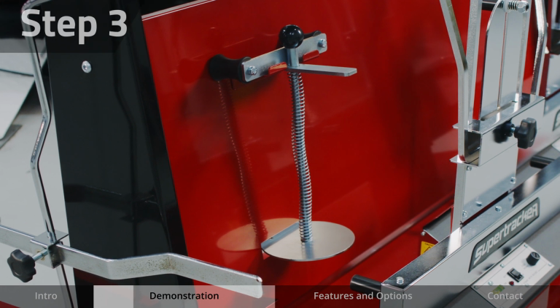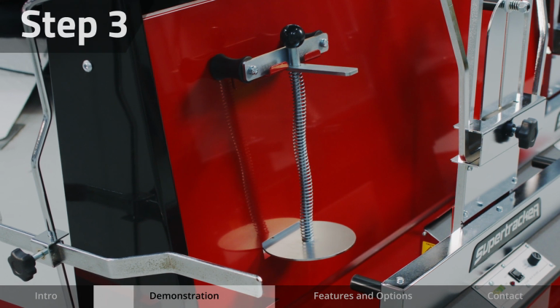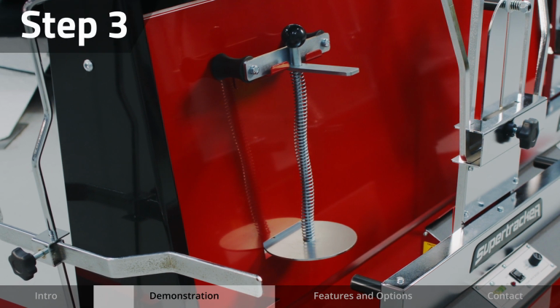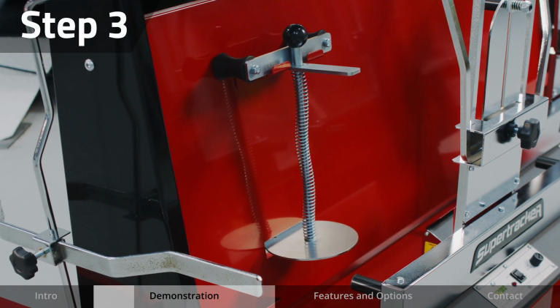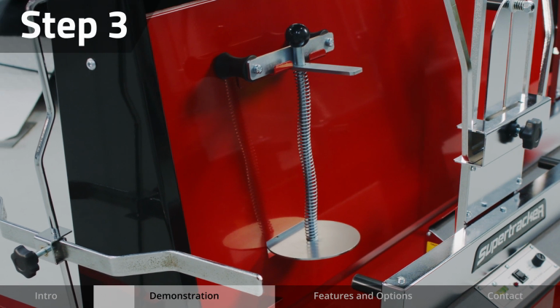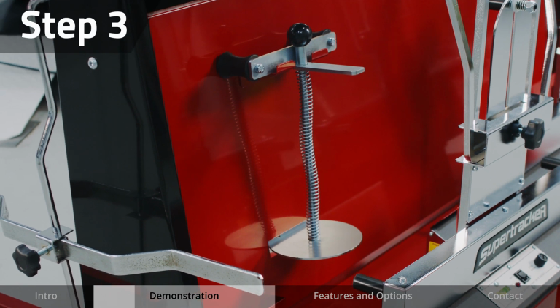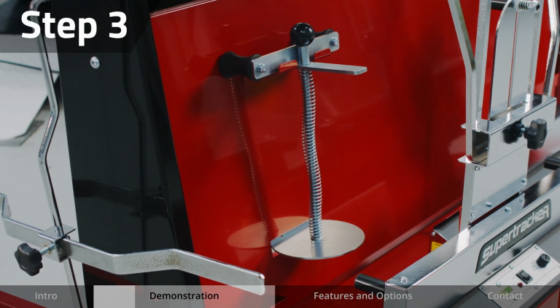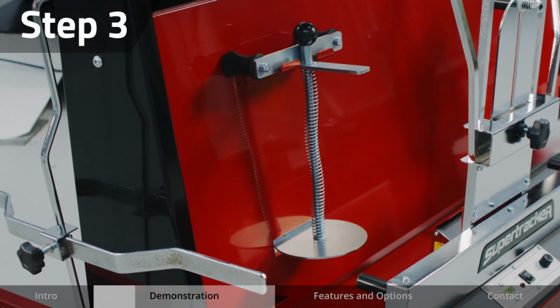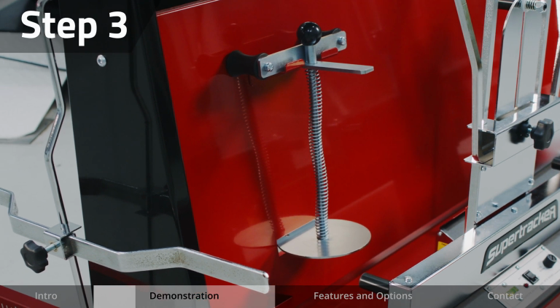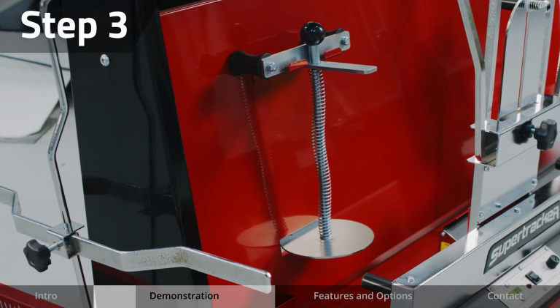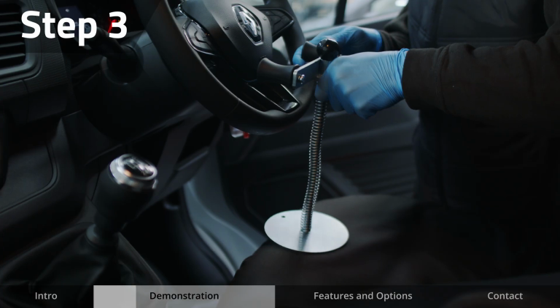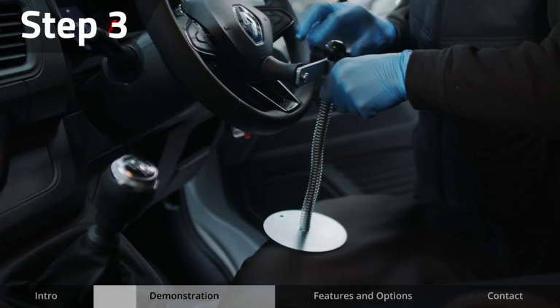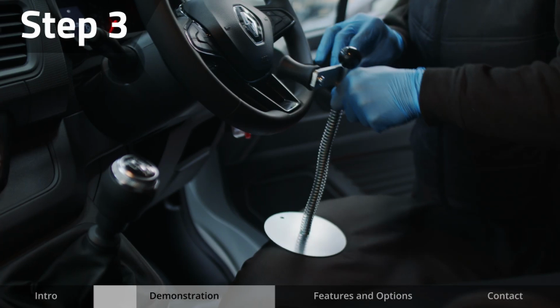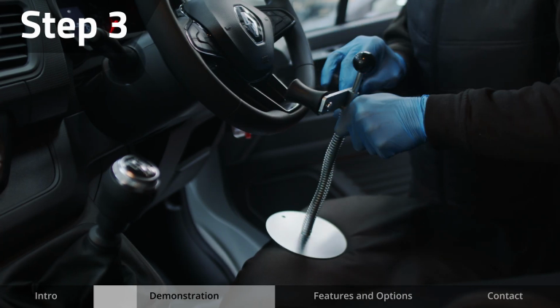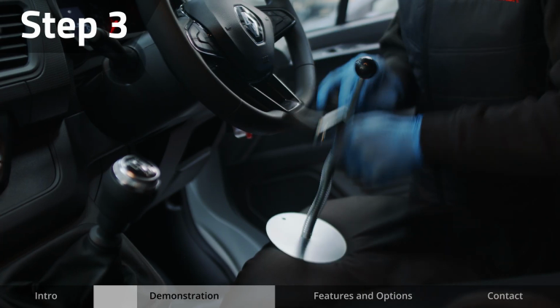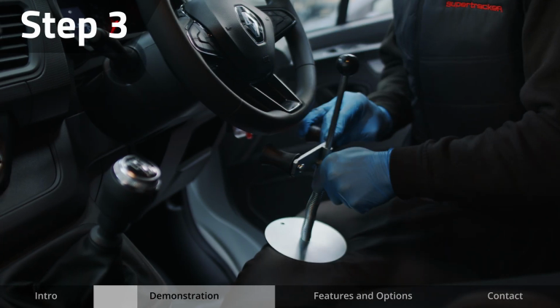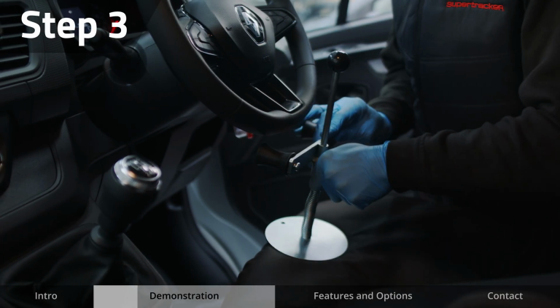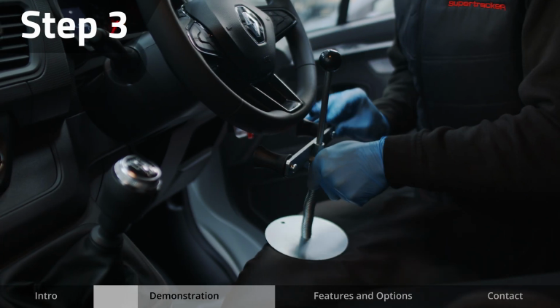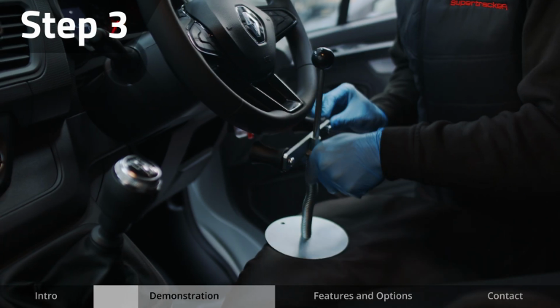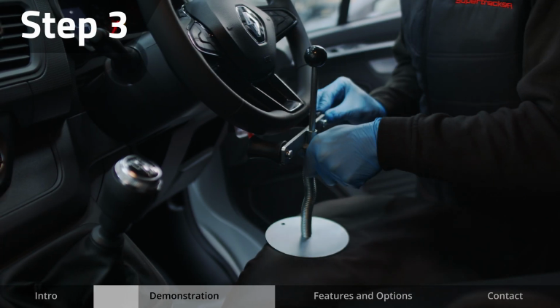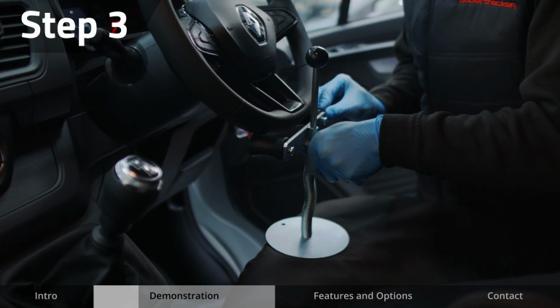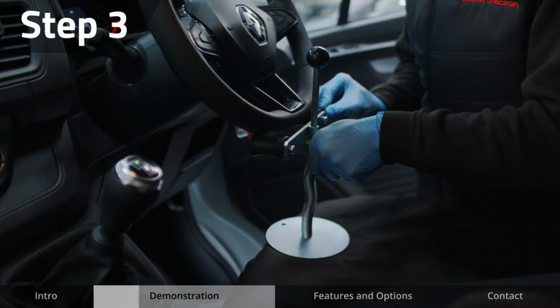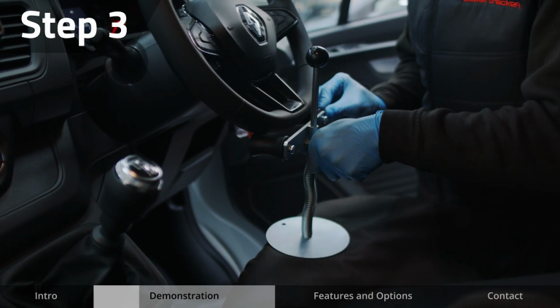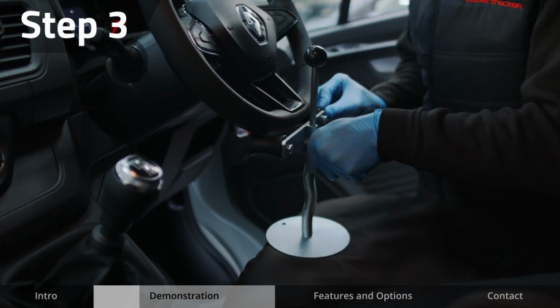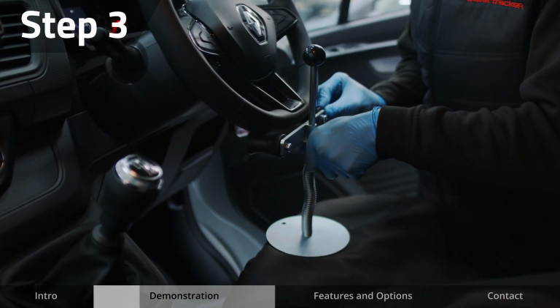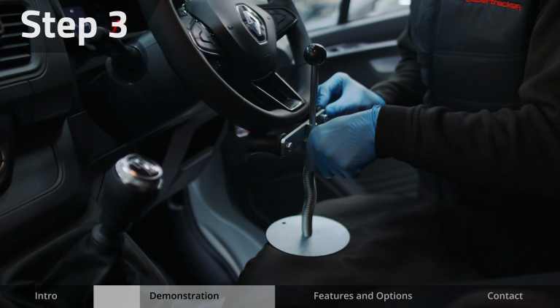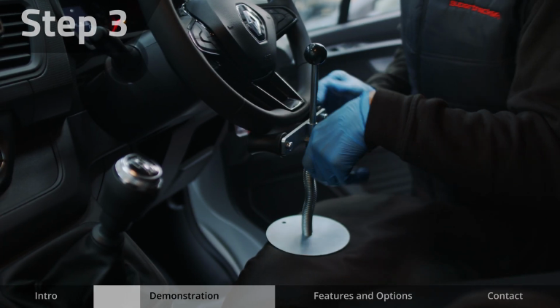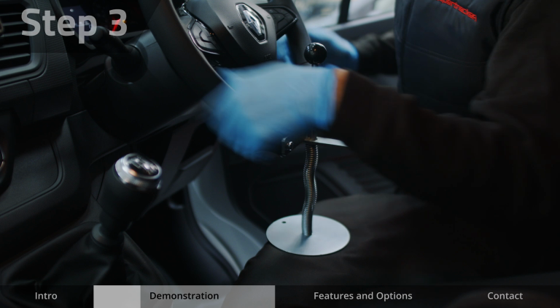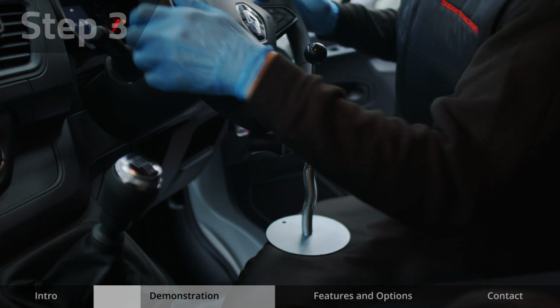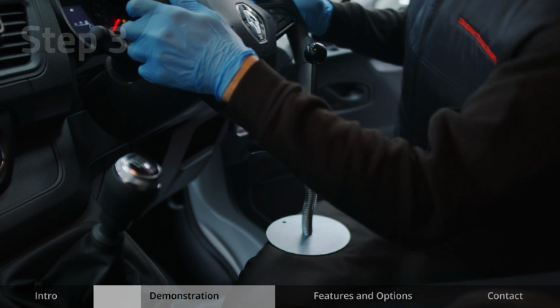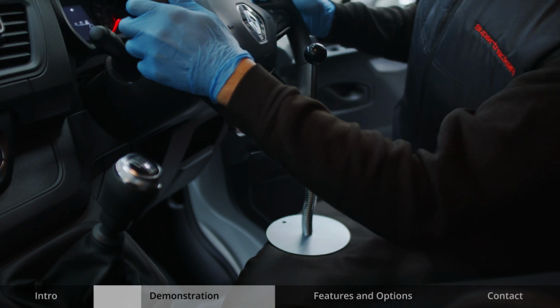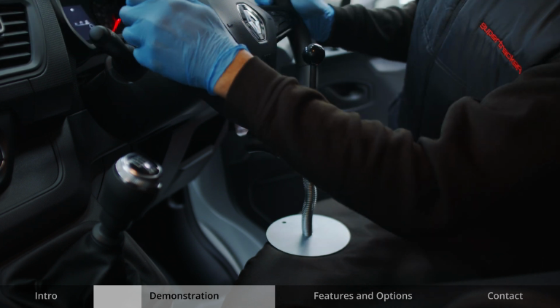Using the steering wheel lock which is provided, set the steering in a straight ahead position.